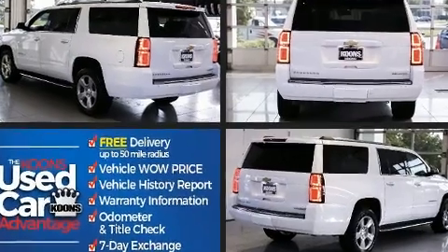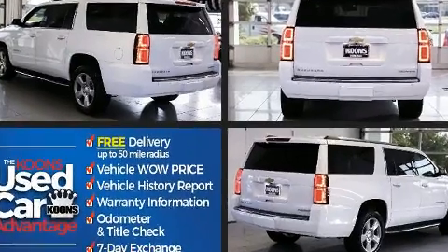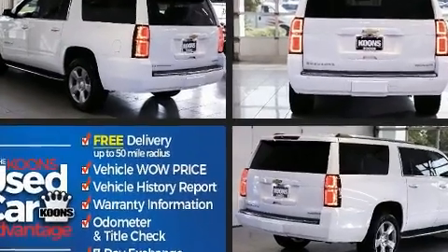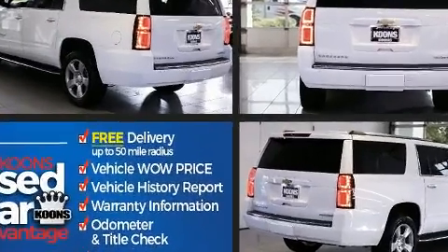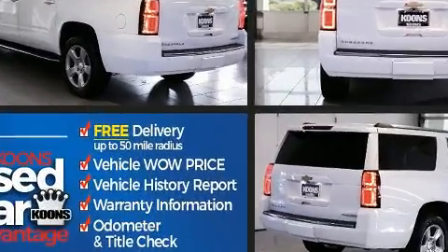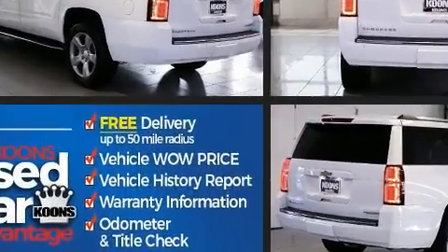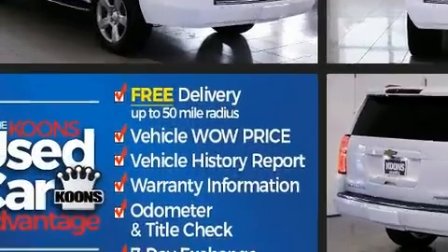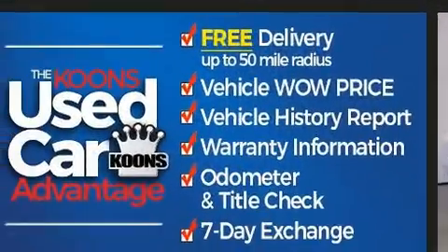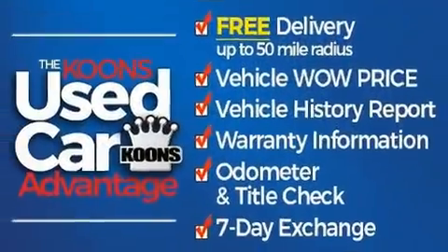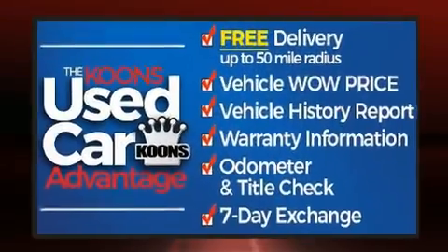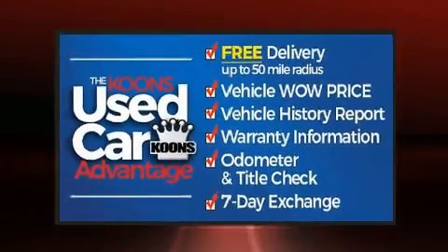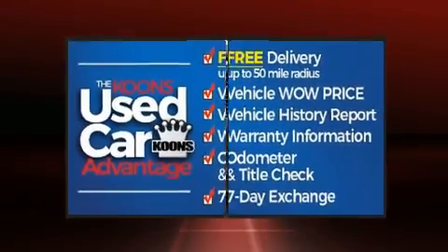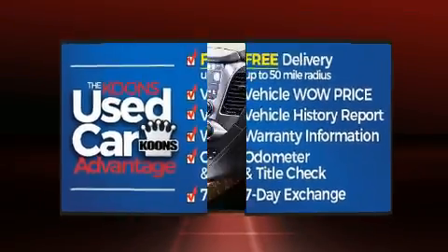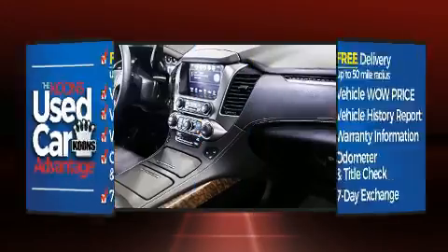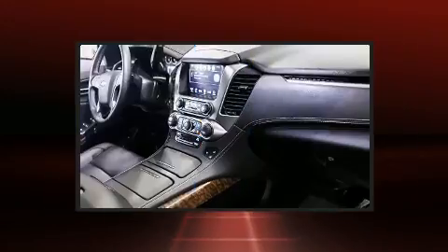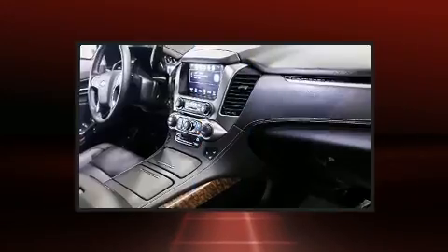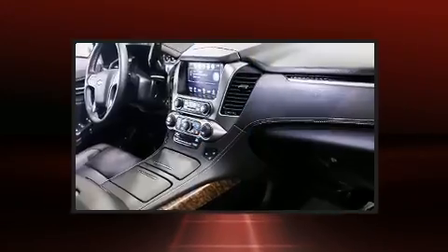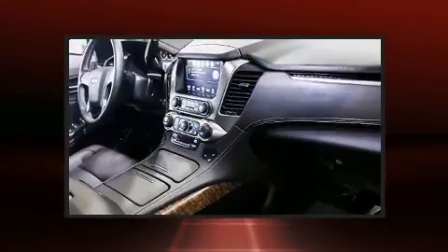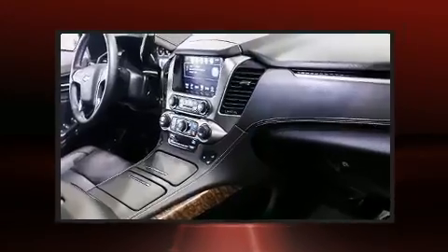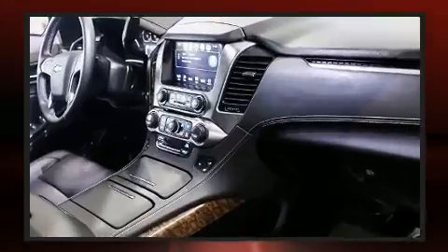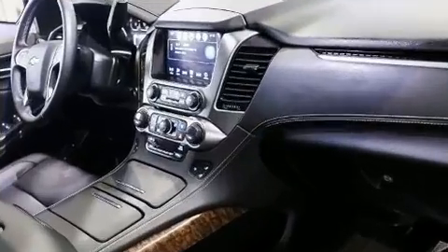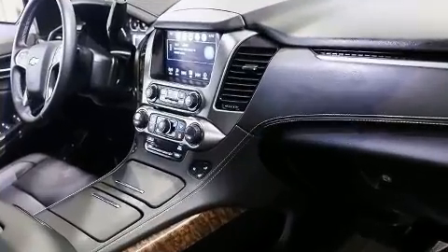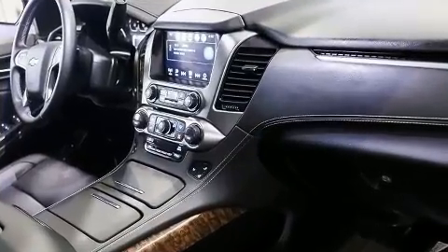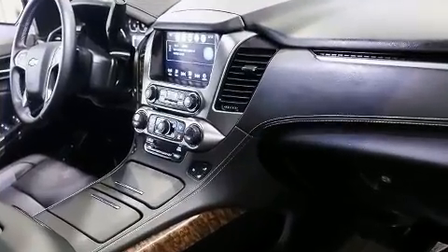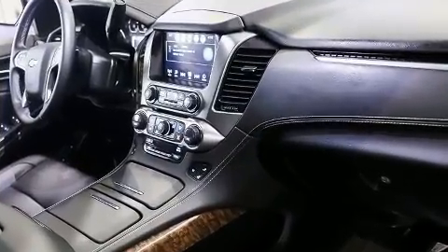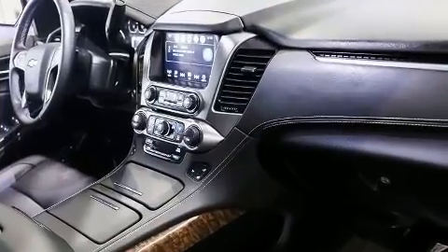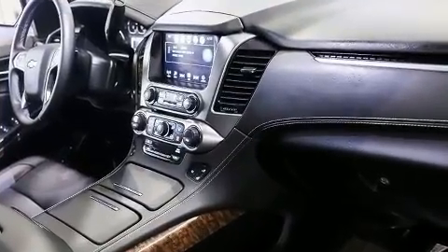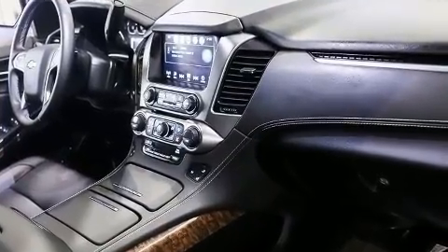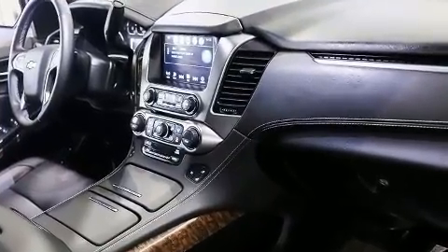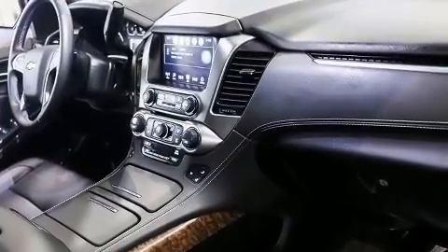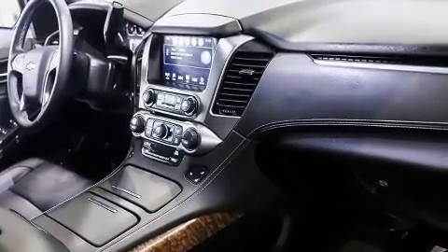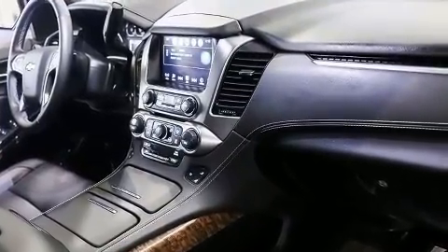The following features are included: a power rear cargo door, a trailer hitch, and cruise control.